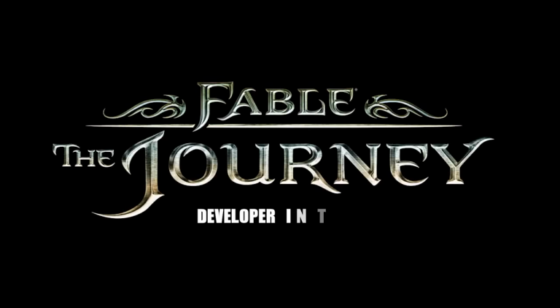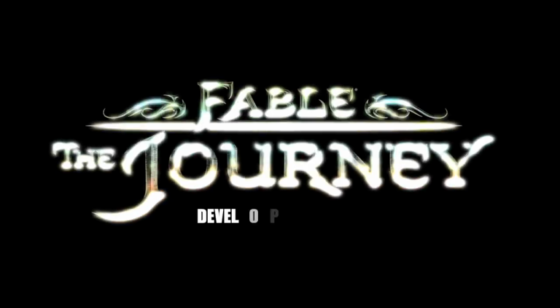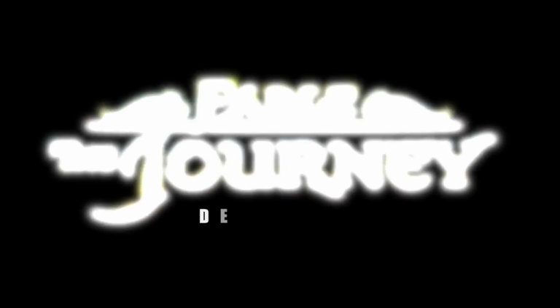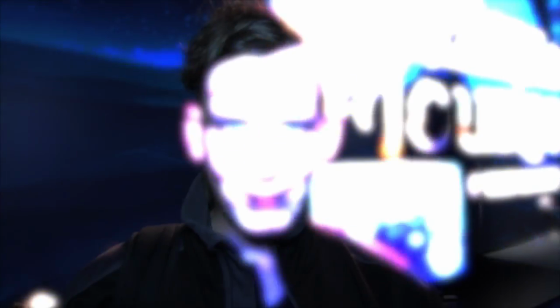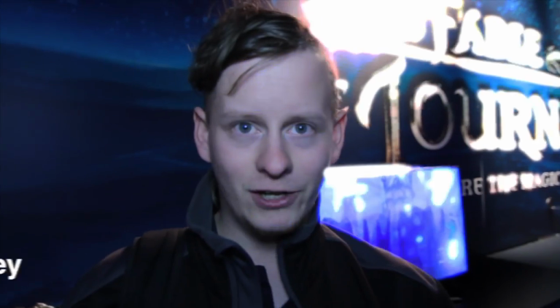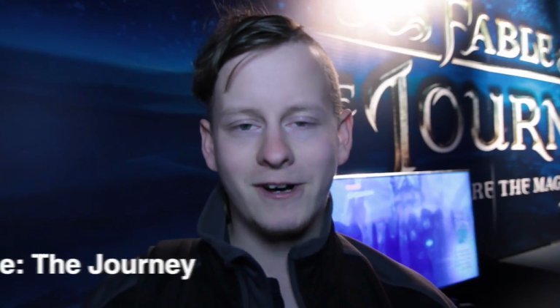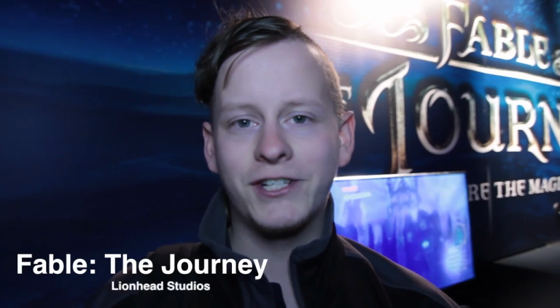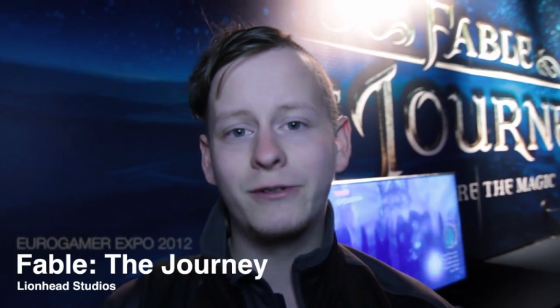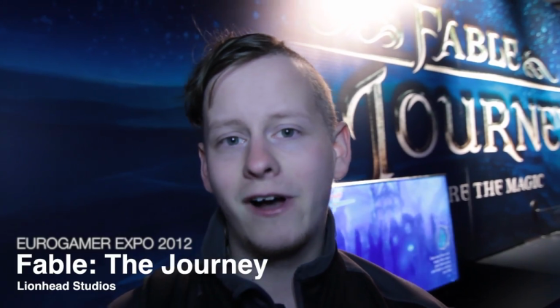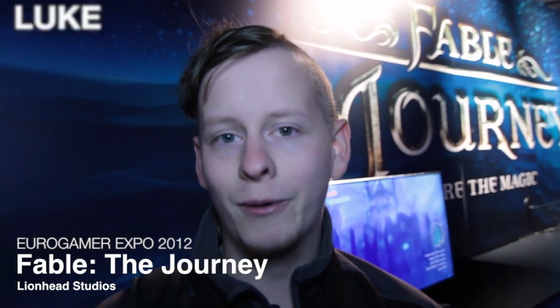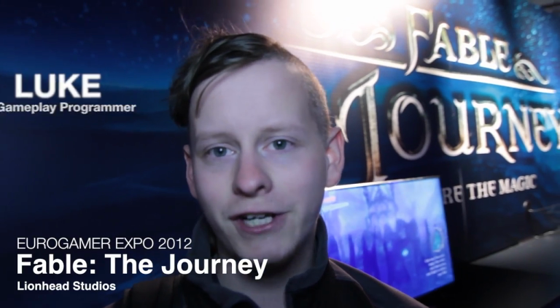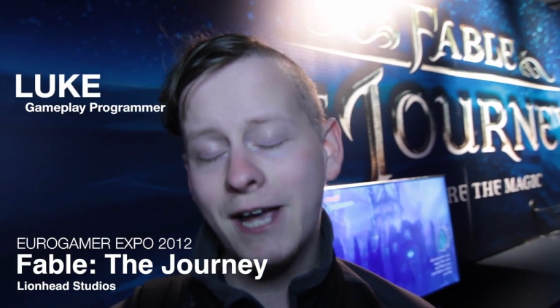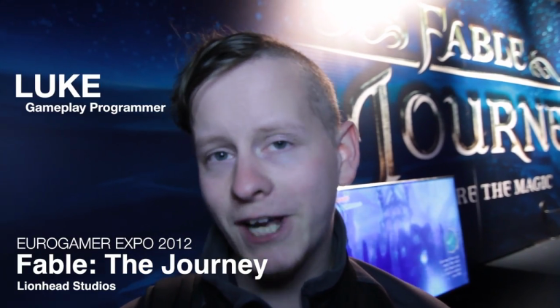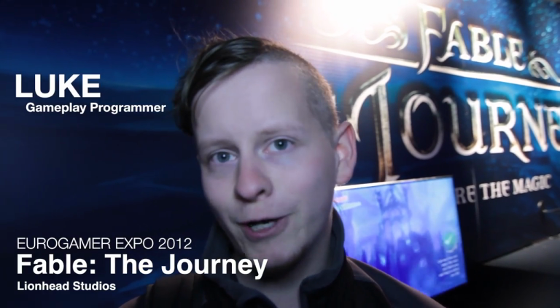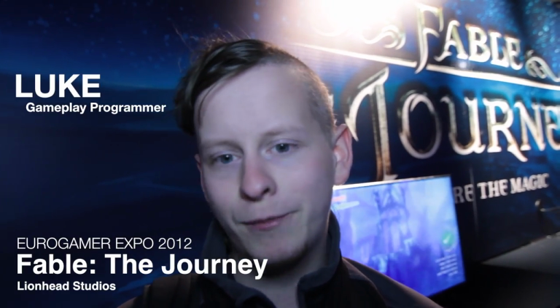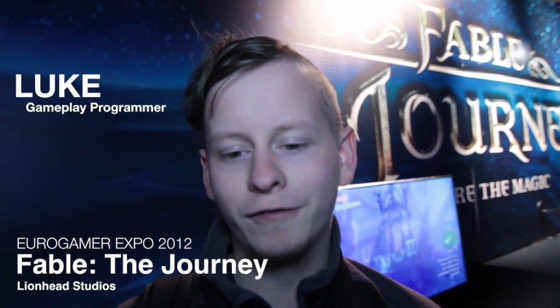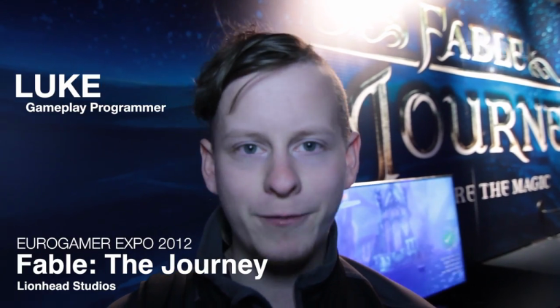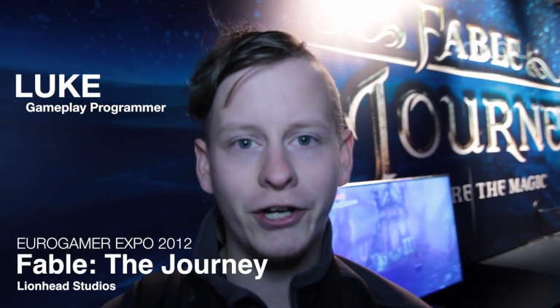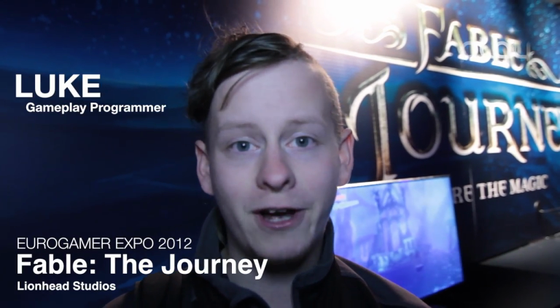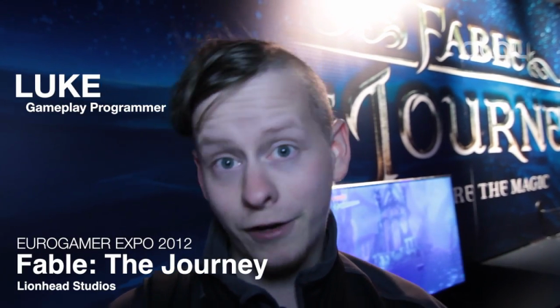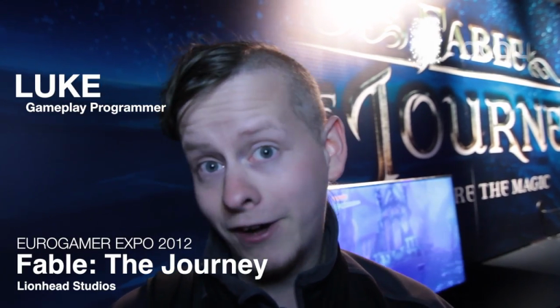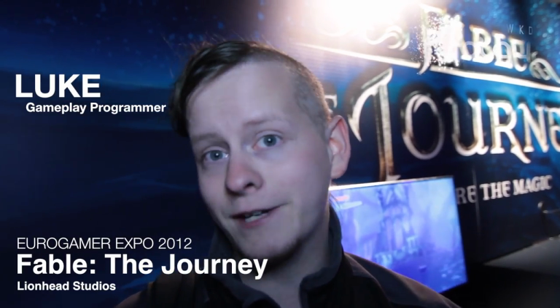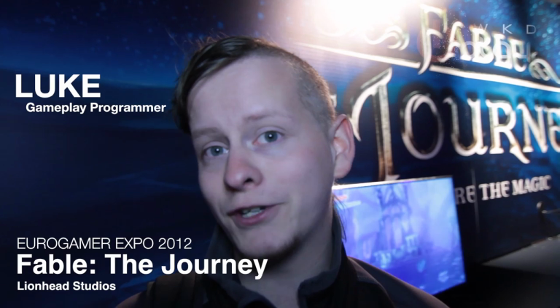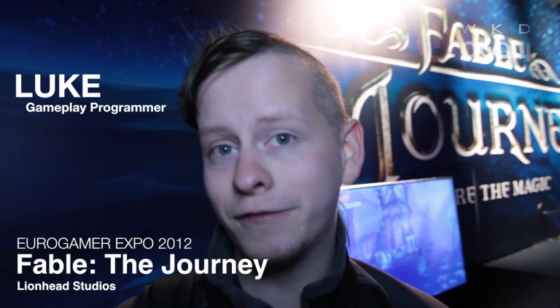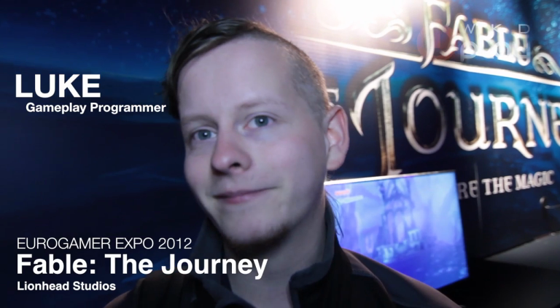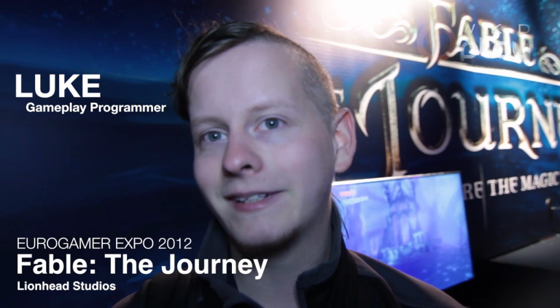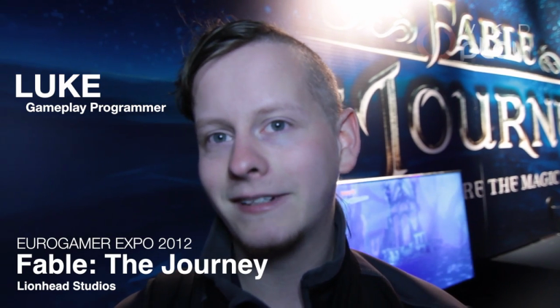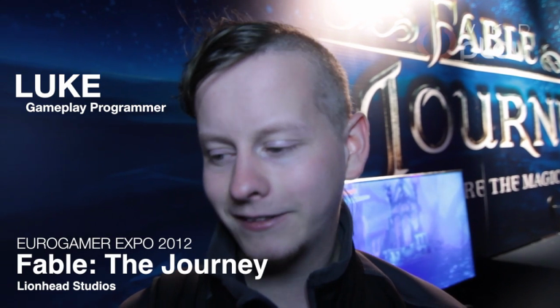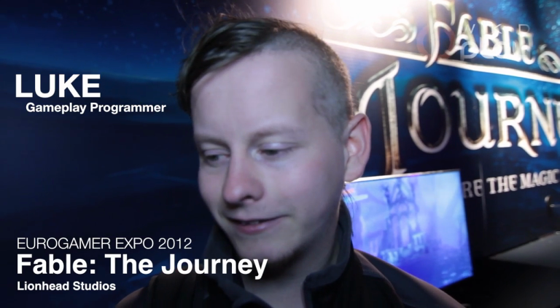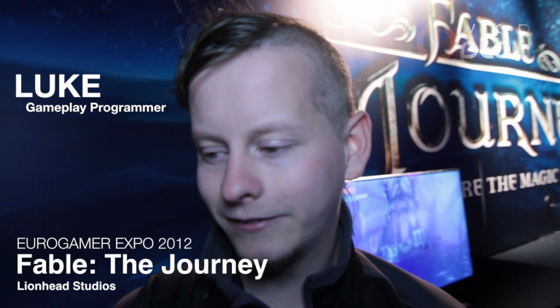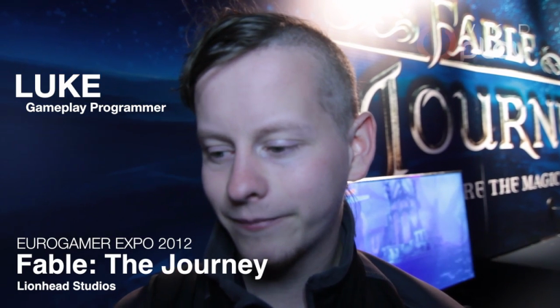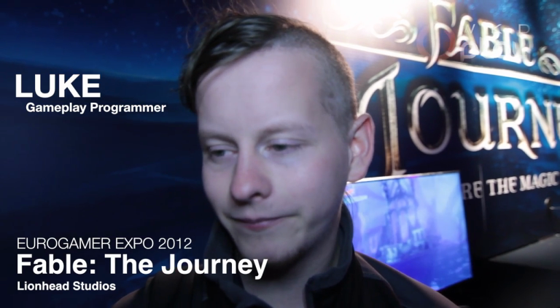Hi, I'm Luke Clark-Saskill. I was a gameplay programmer on Fable: The Journey. I worked for Lionhead at Microsoft. Tell us about the development of Fable.